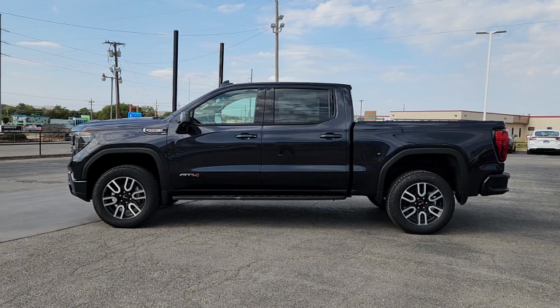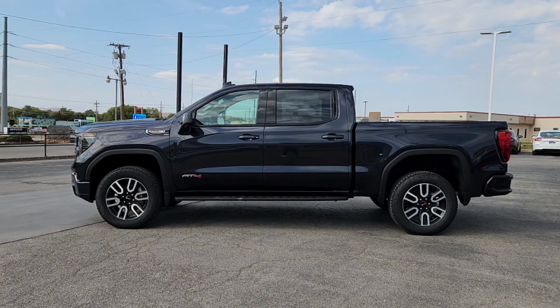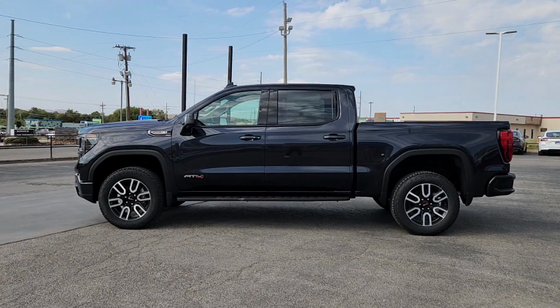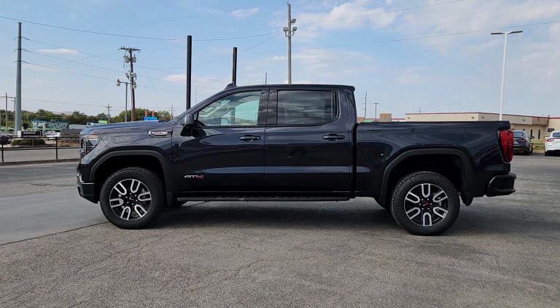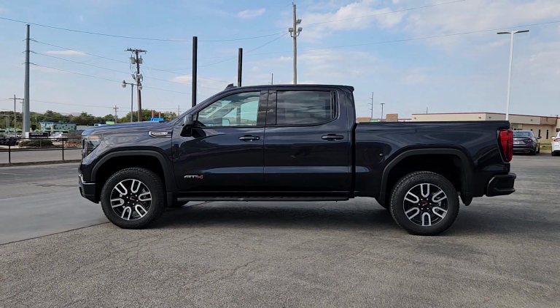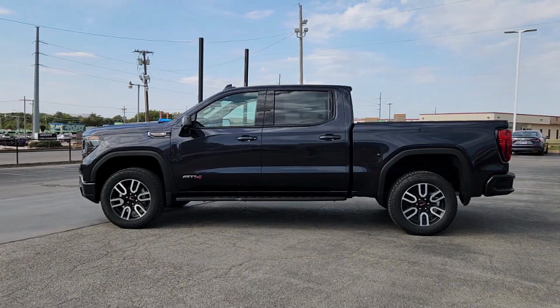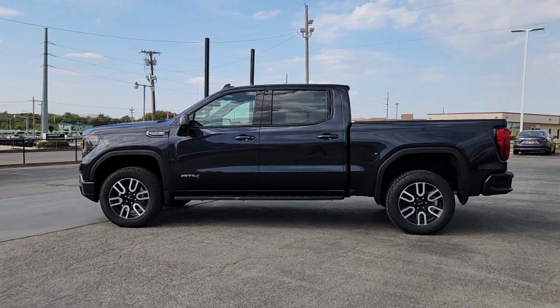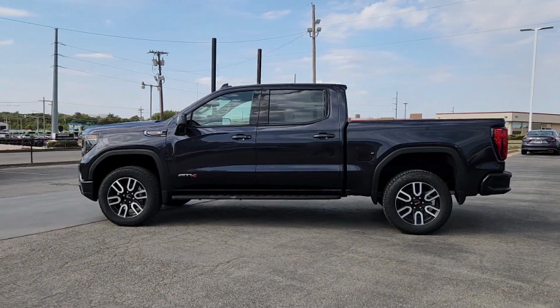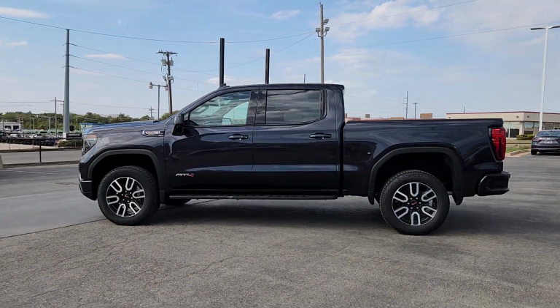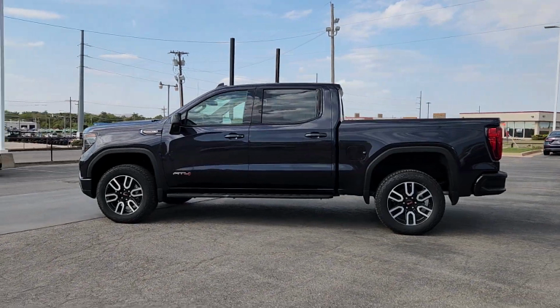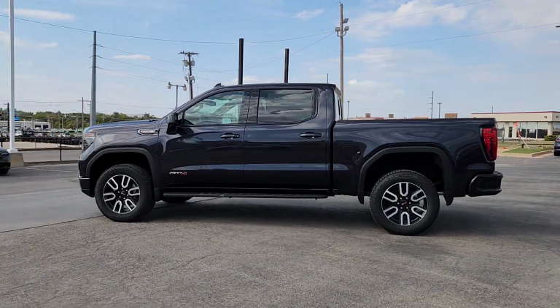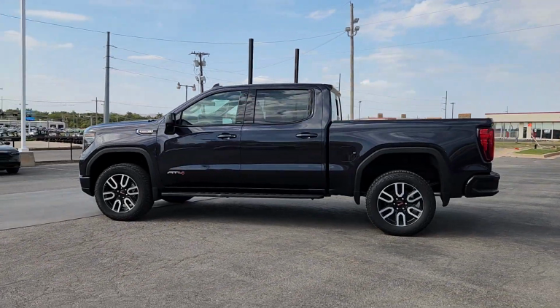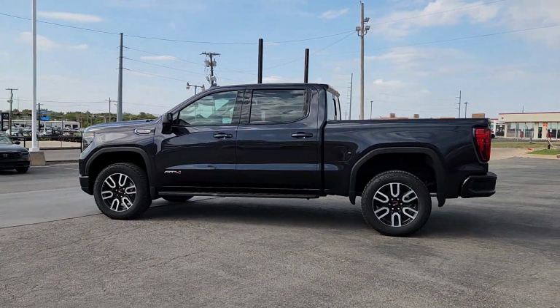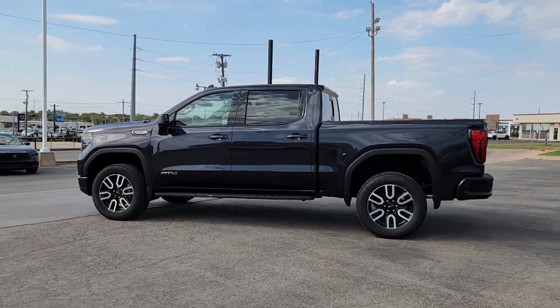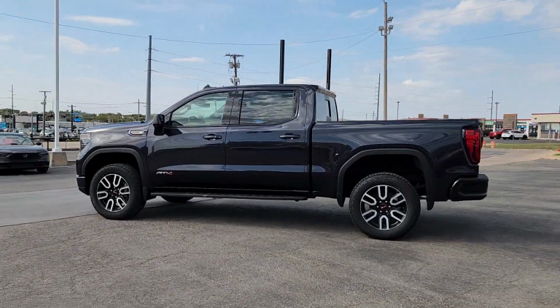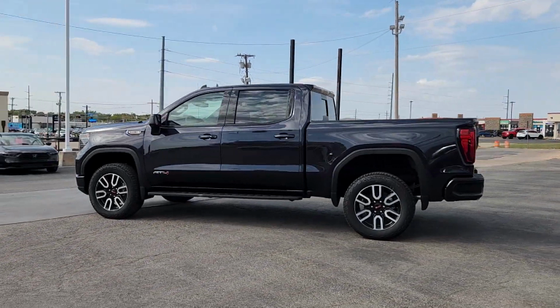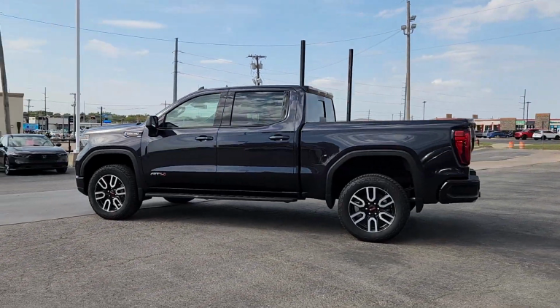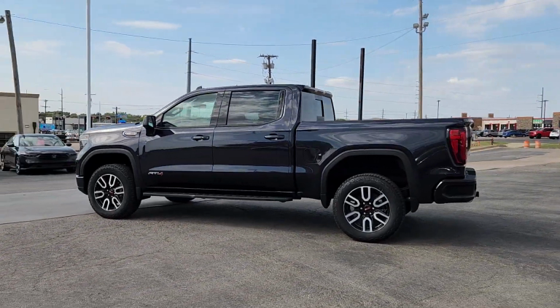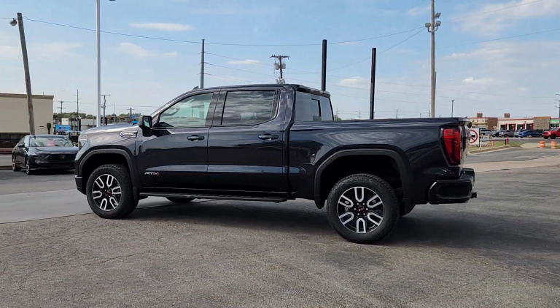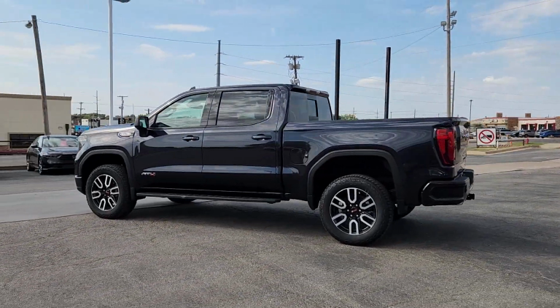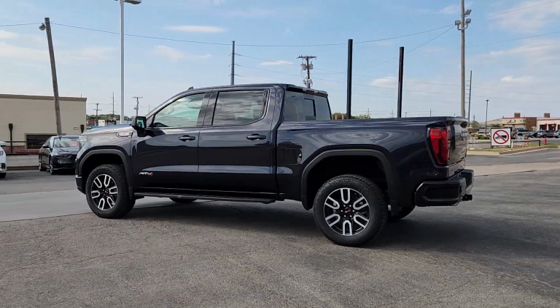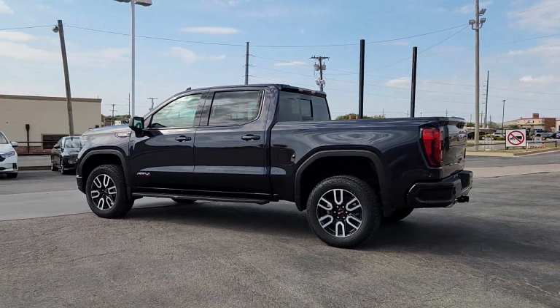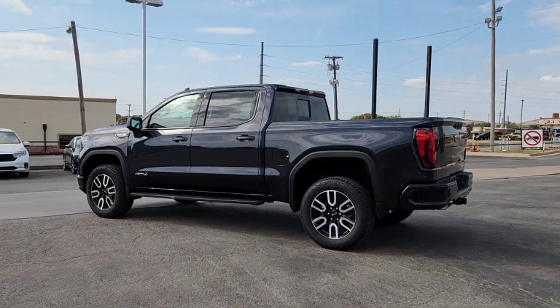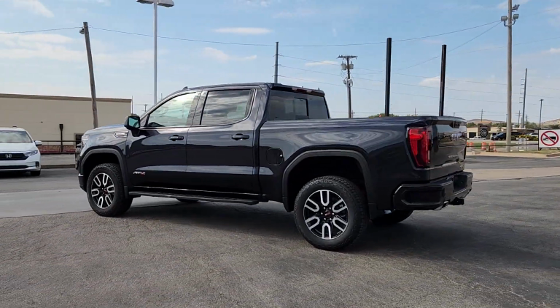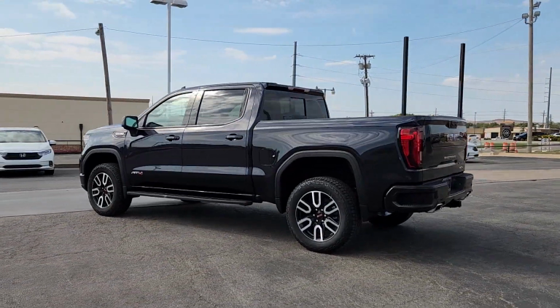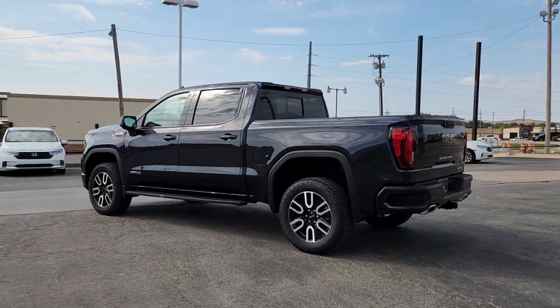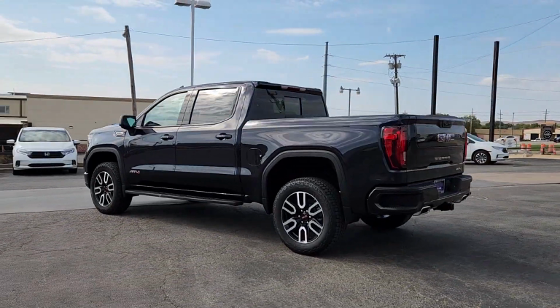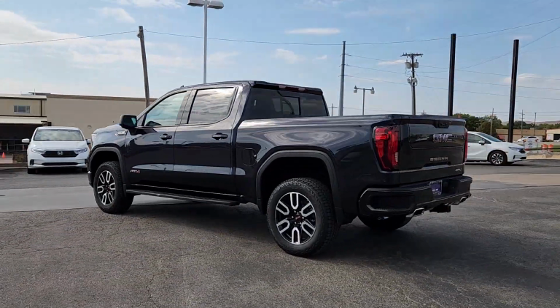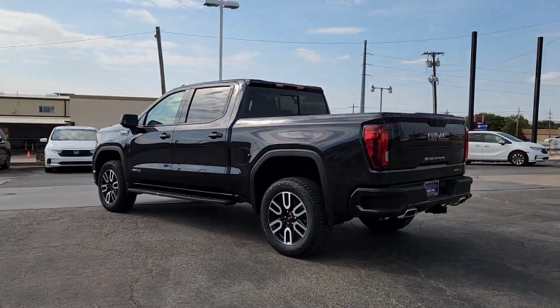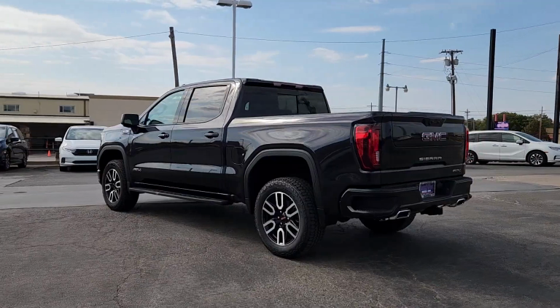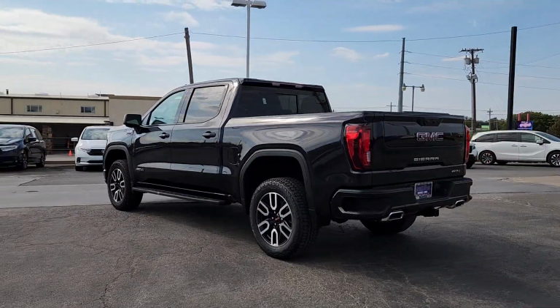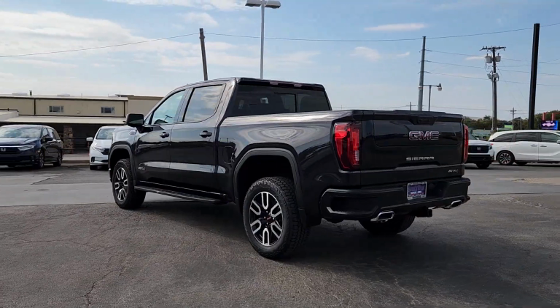Looking for your dream car? It could be the 2025 GMC Sierra.